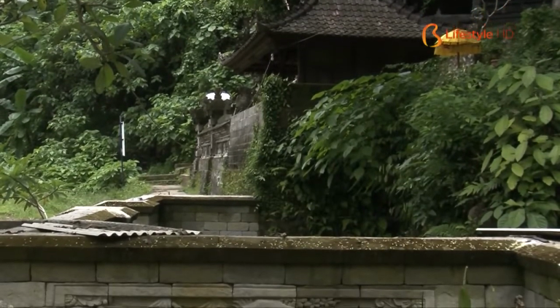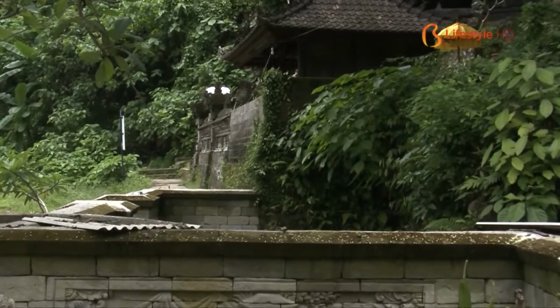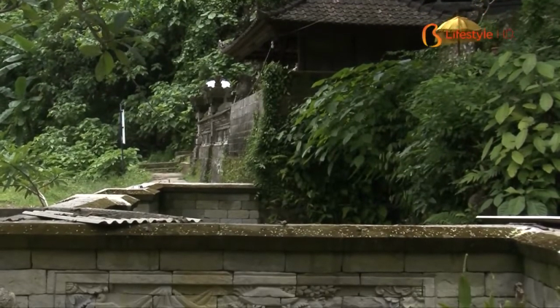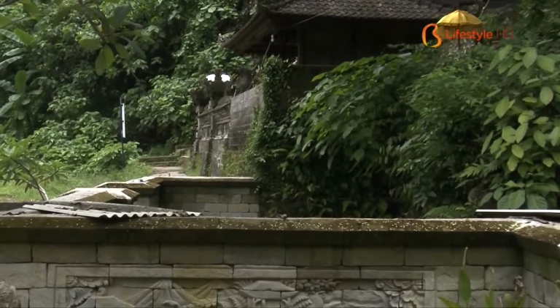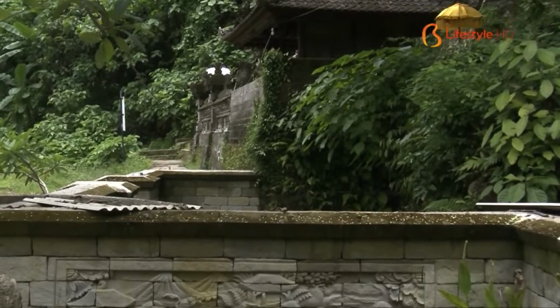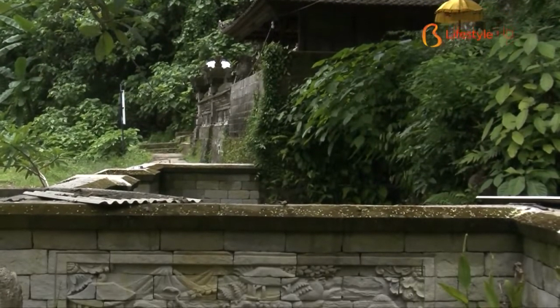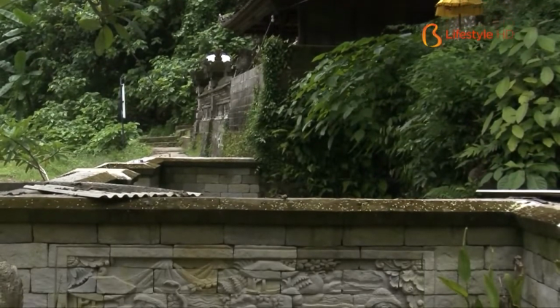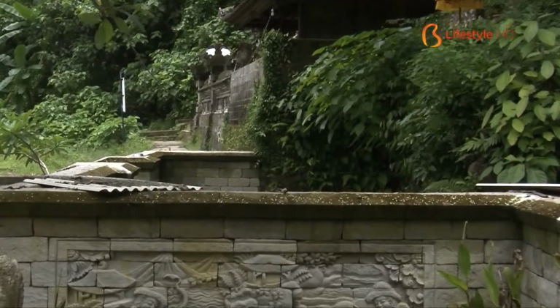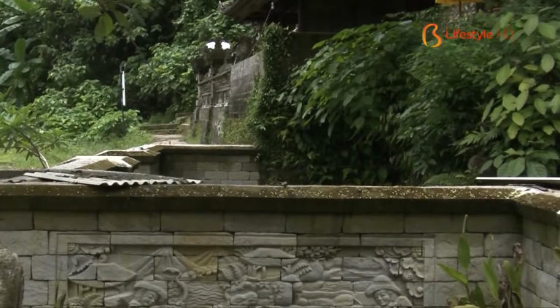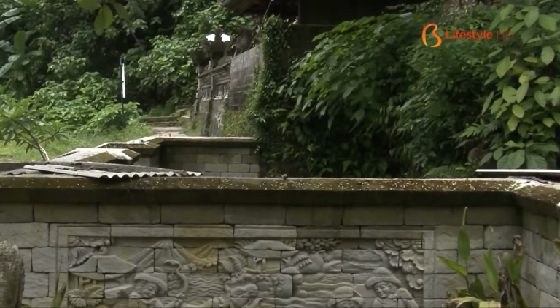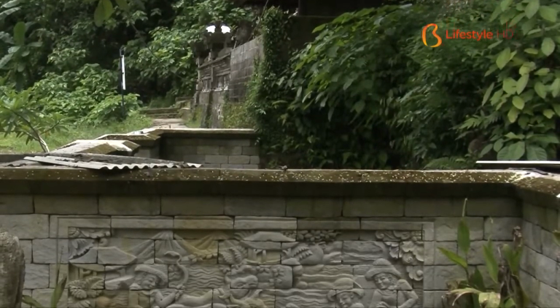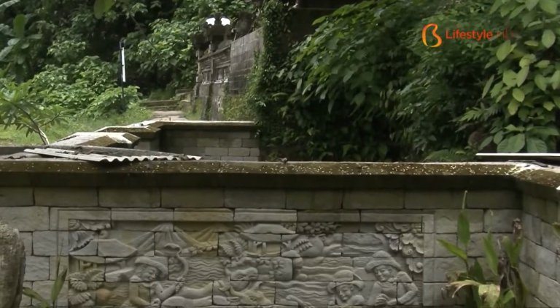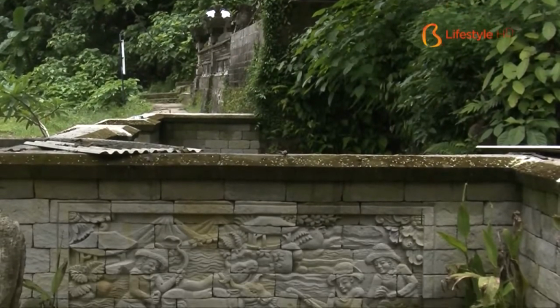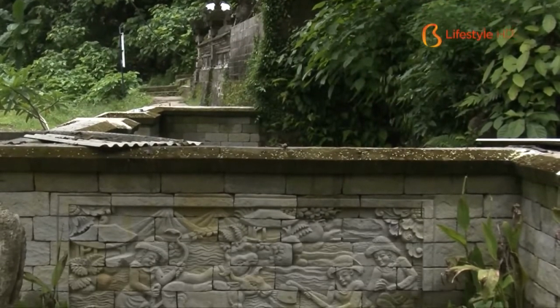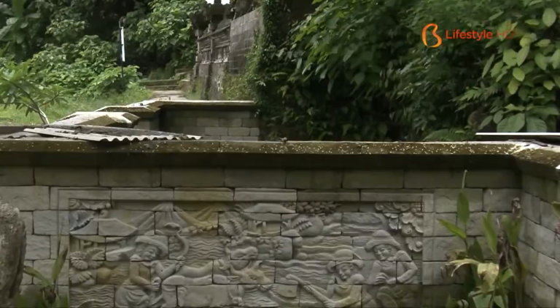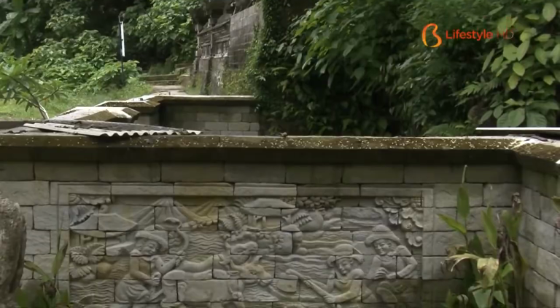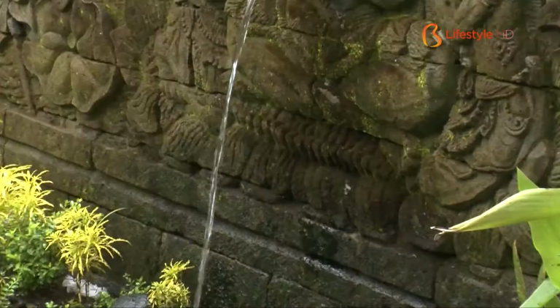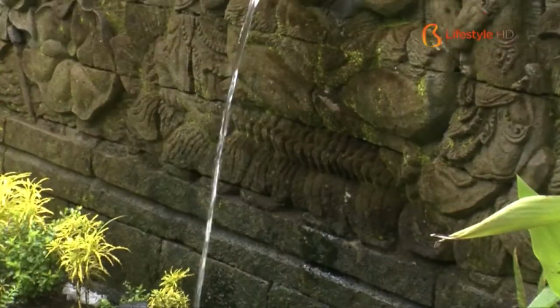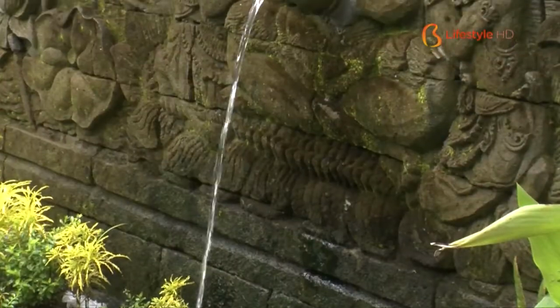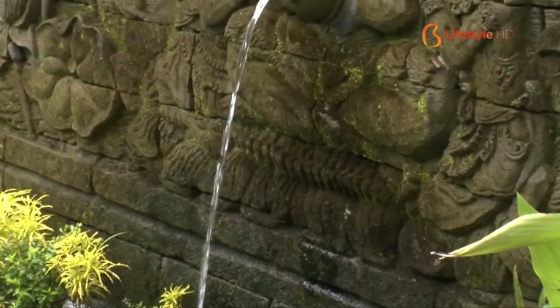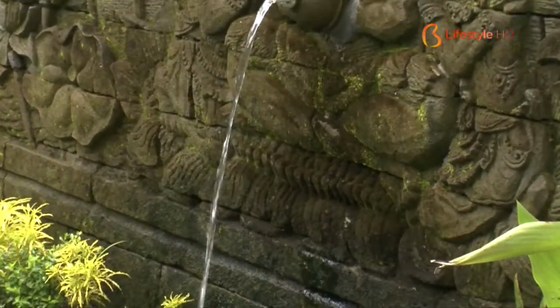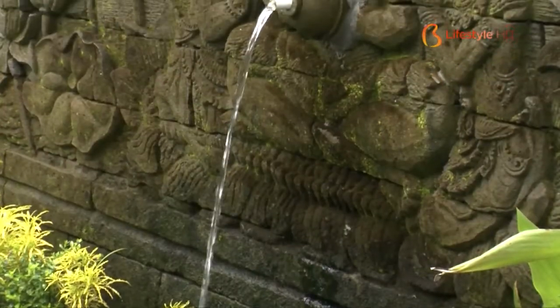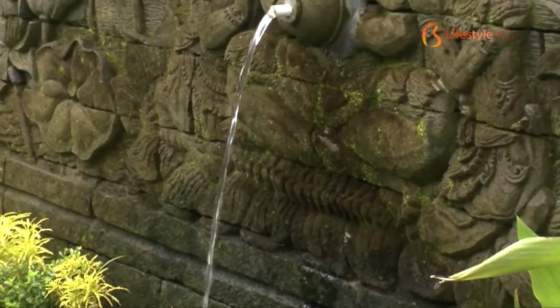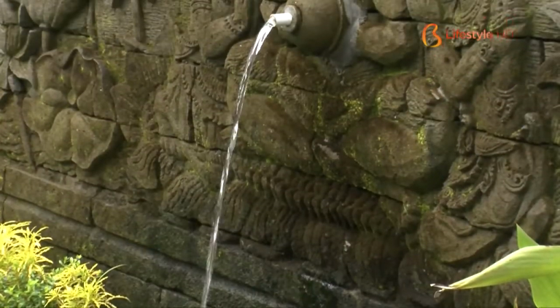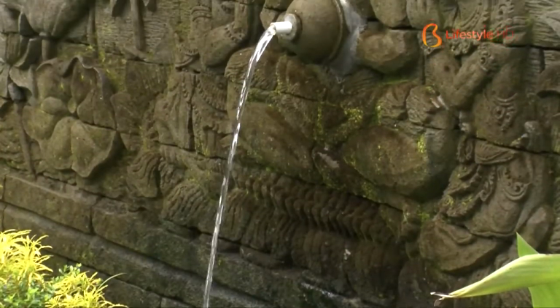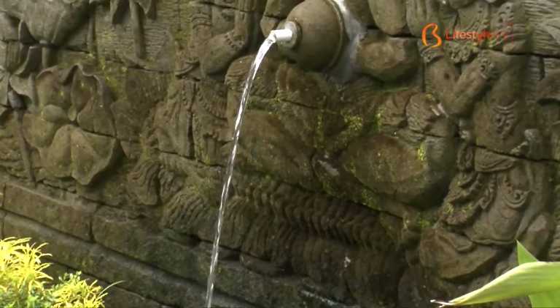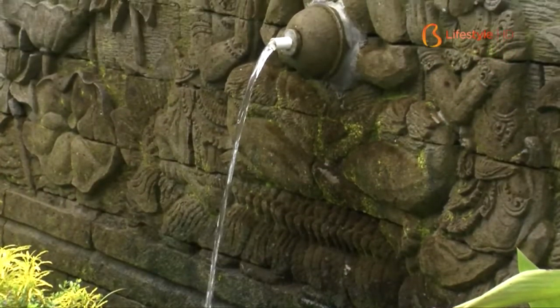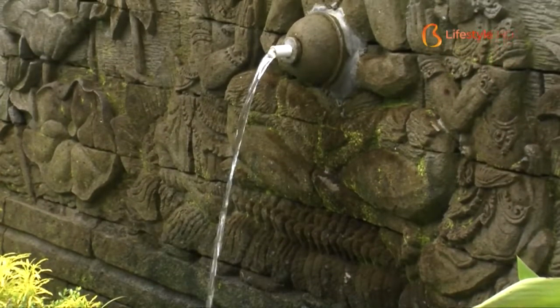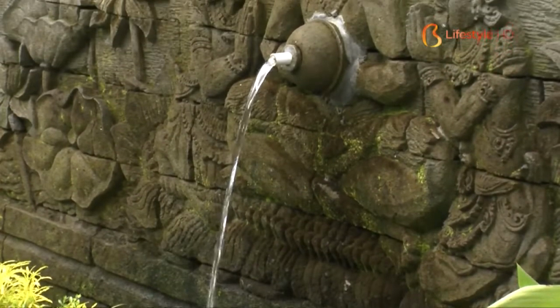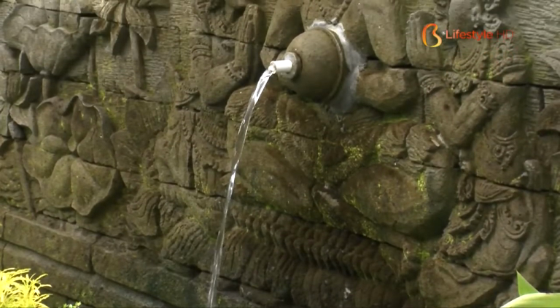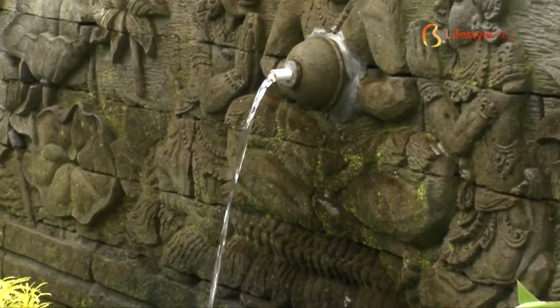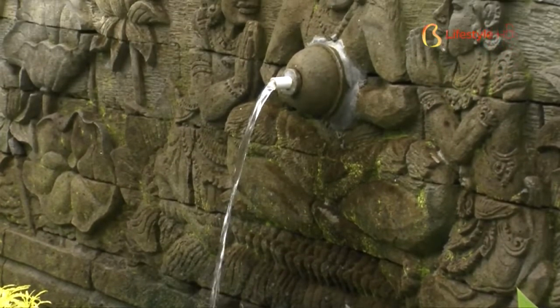Also, still in this waterfall location, there is a temple and a fountain fed by spring water from the river.